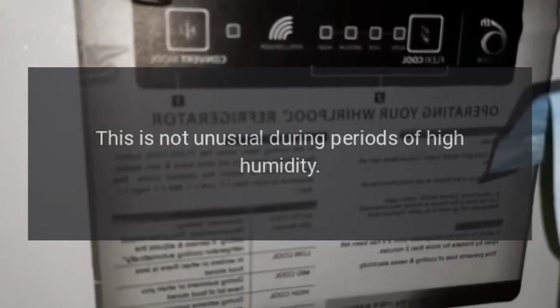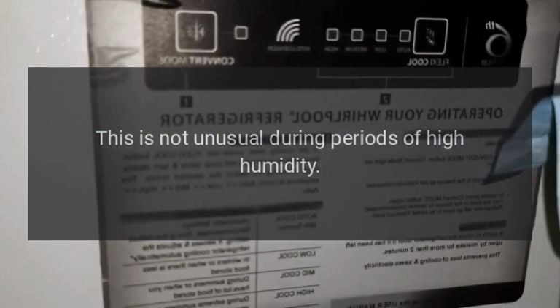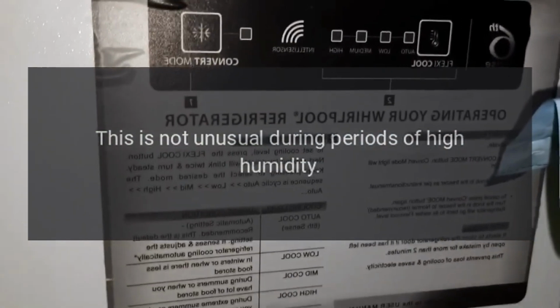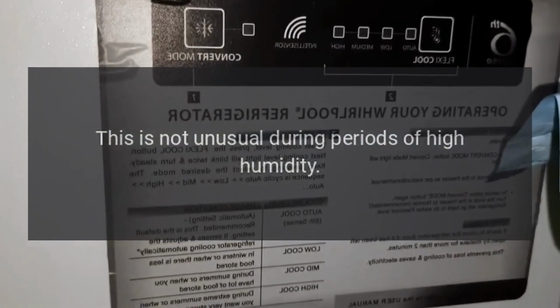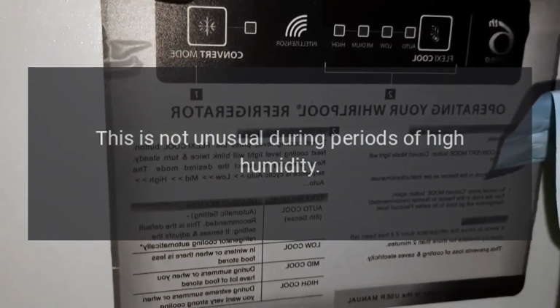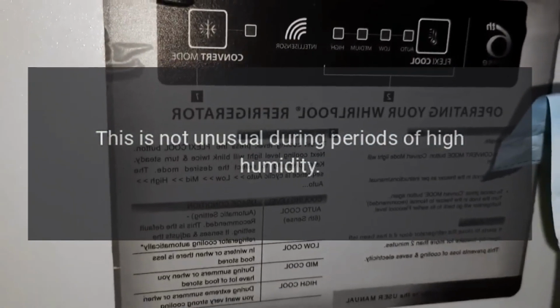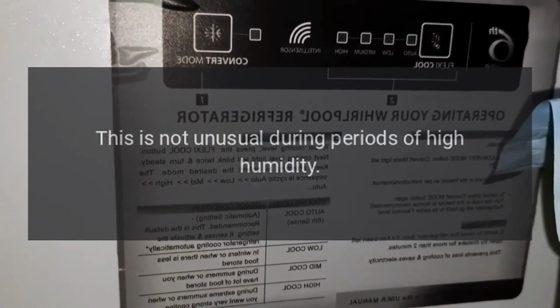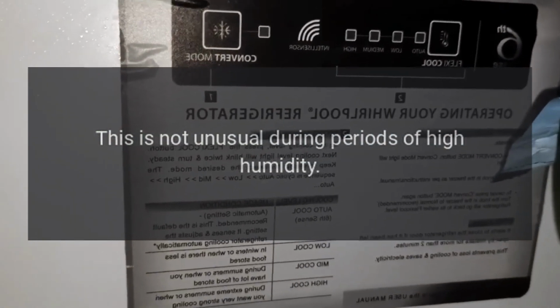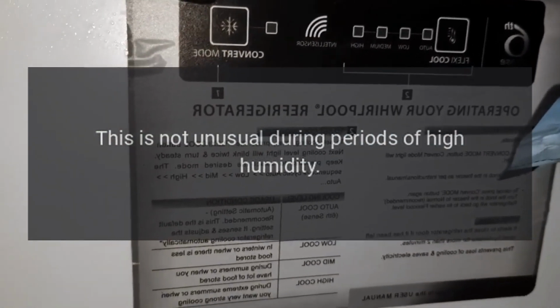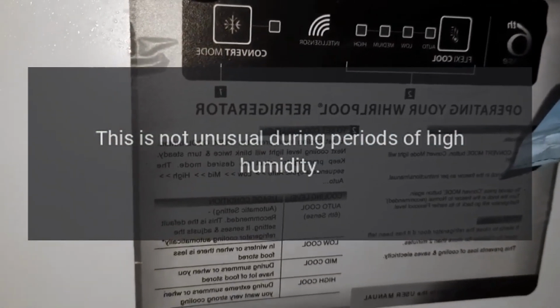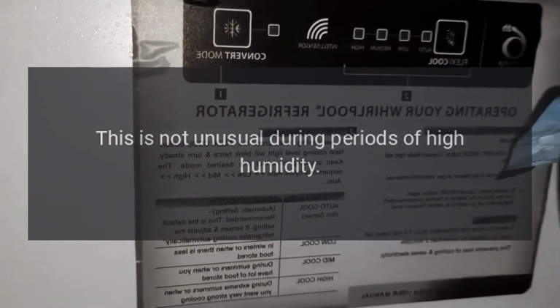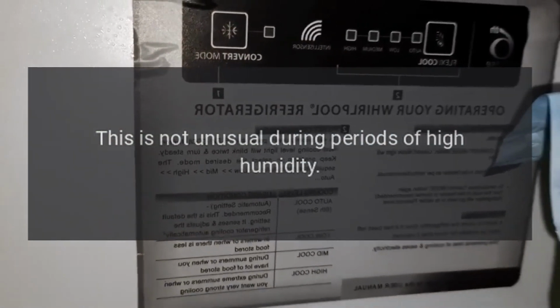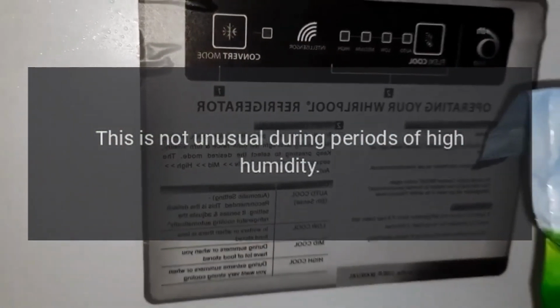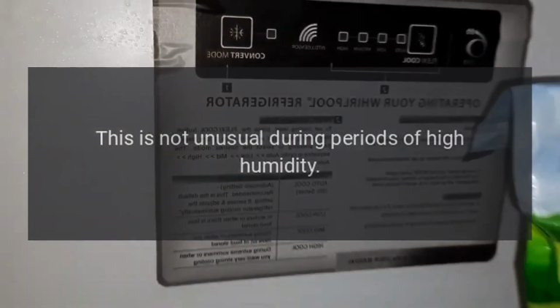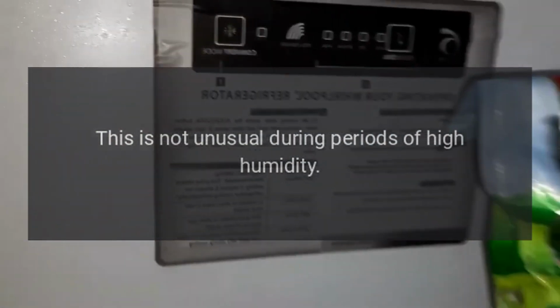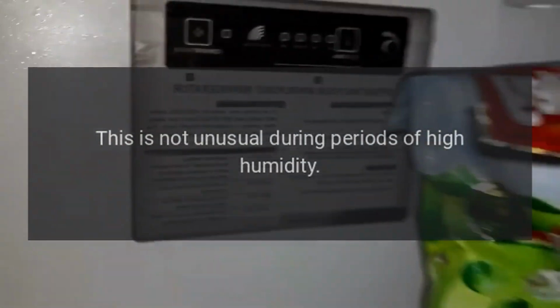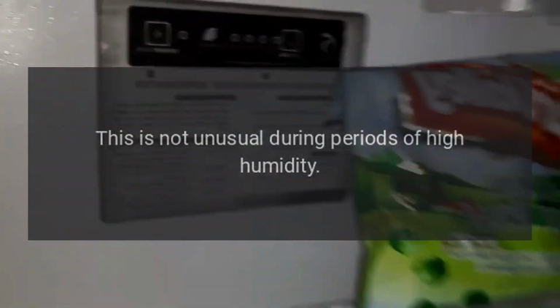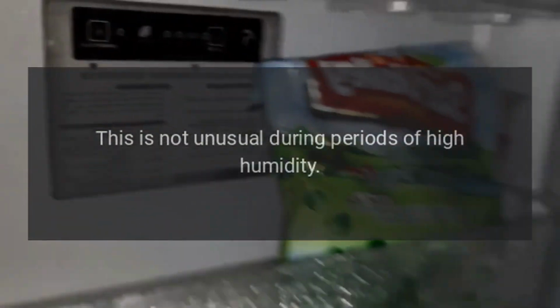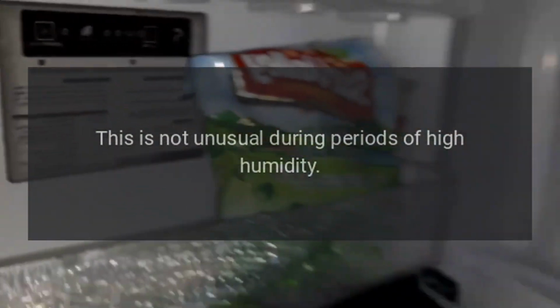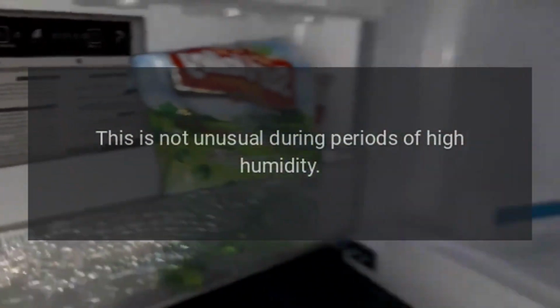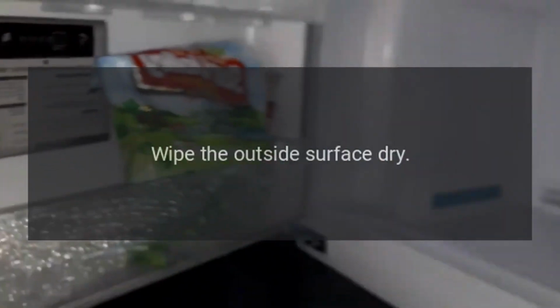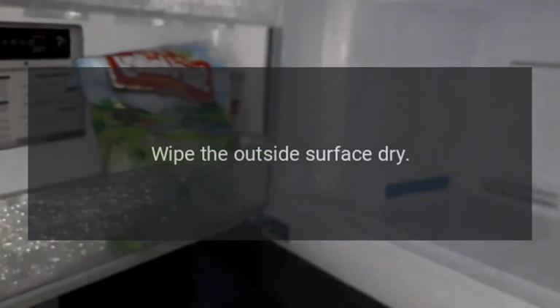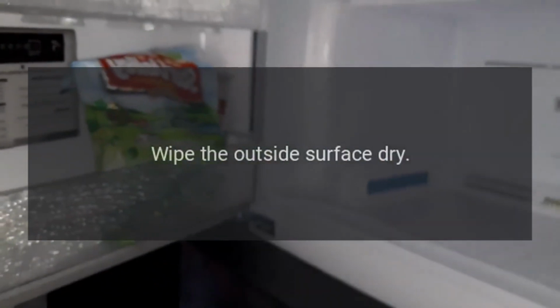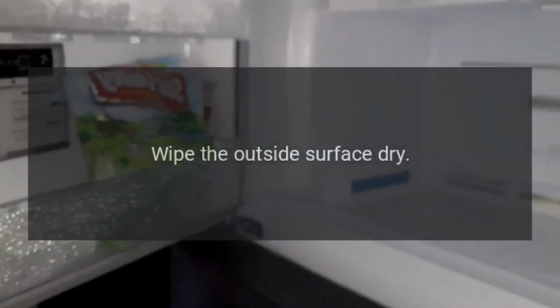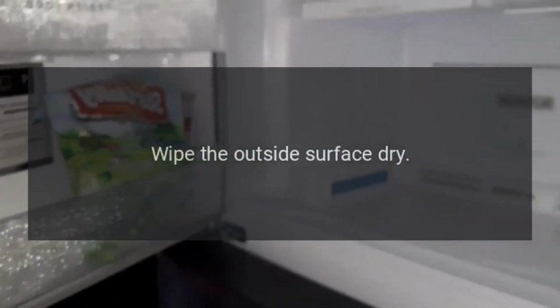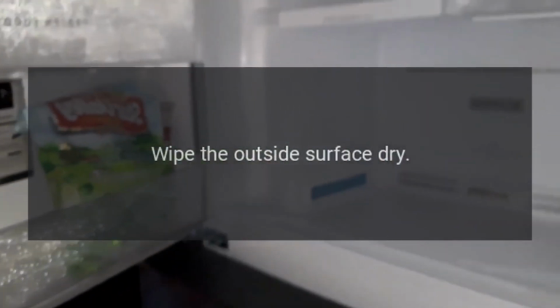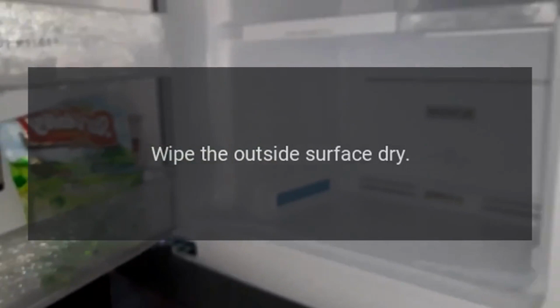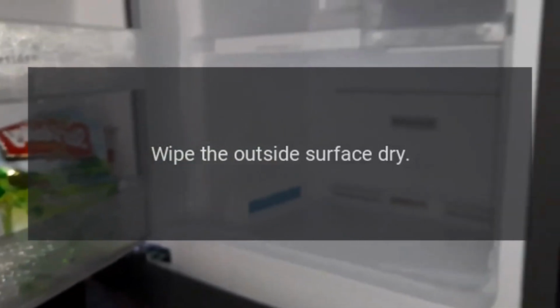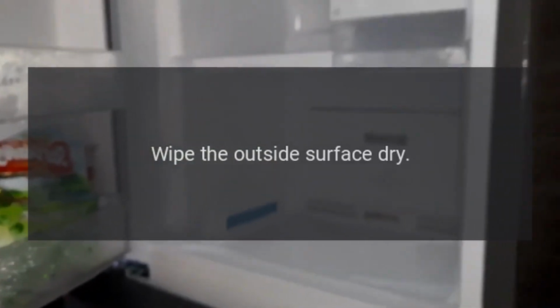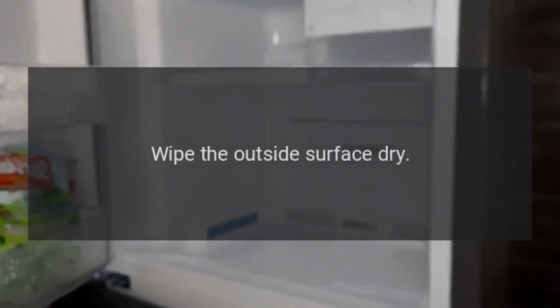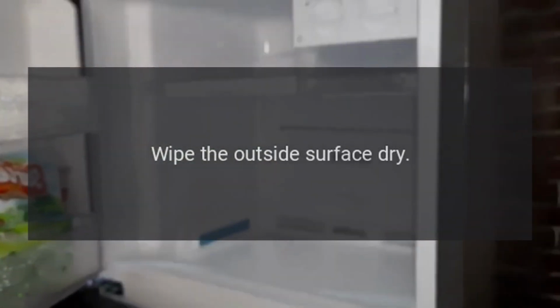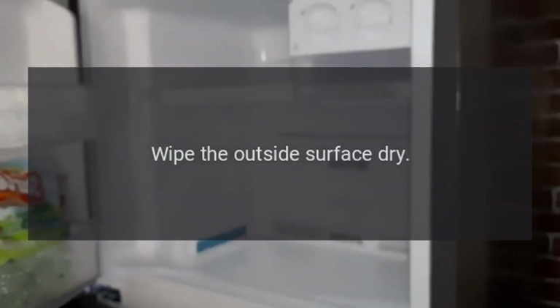There is condensation on the outside of the refrigerator. This is not unusual during periods of high humidity. Wipe the outside surface dry.